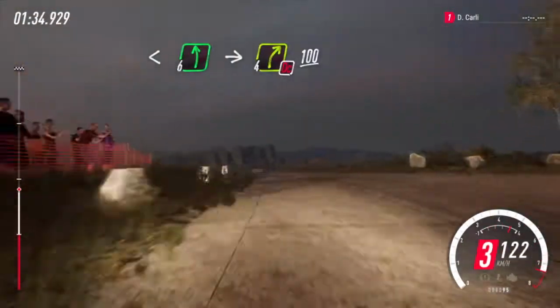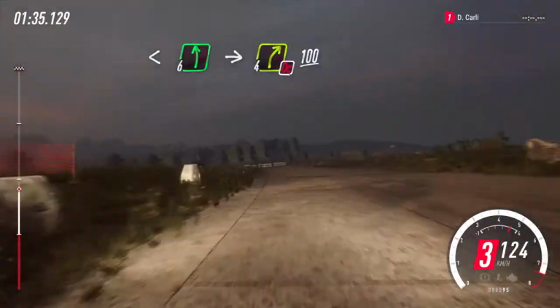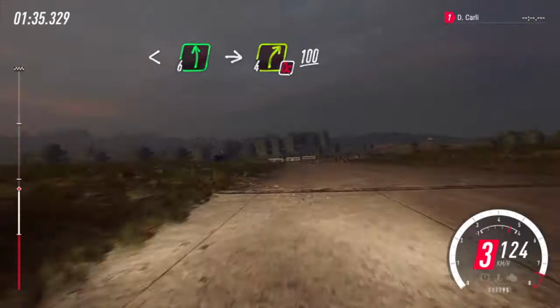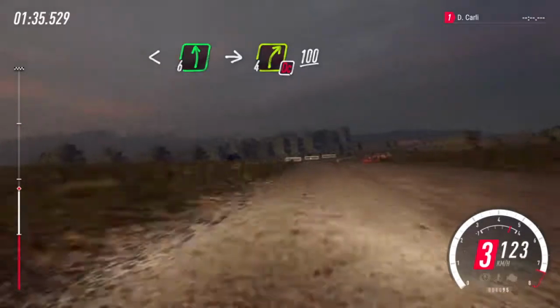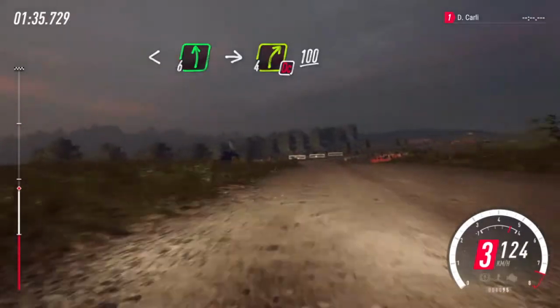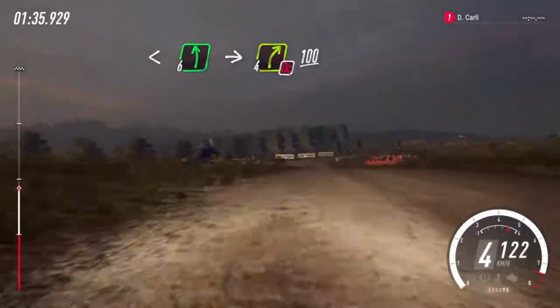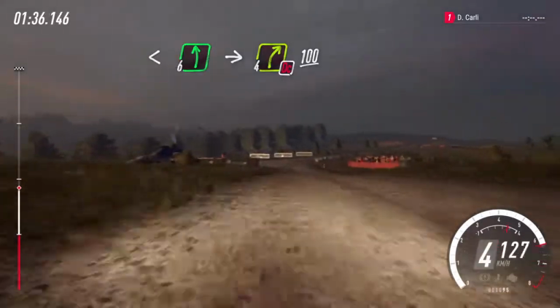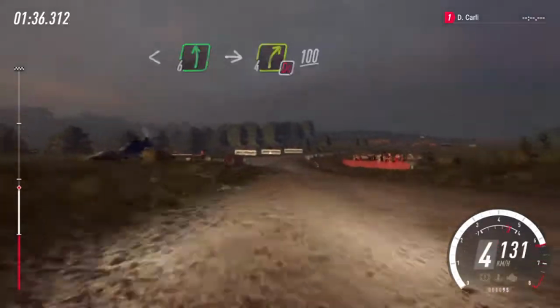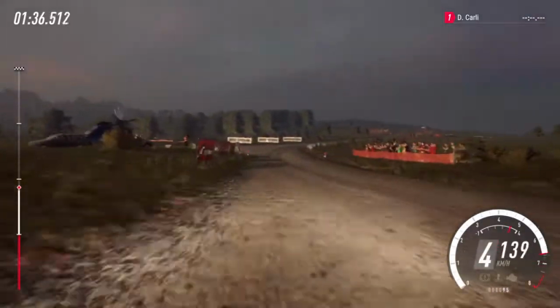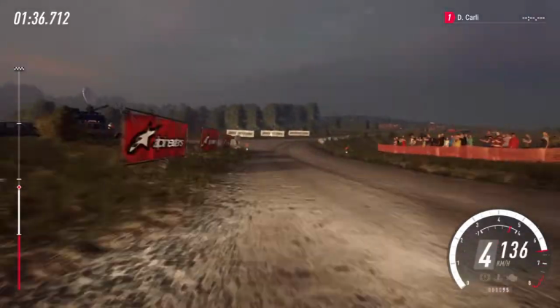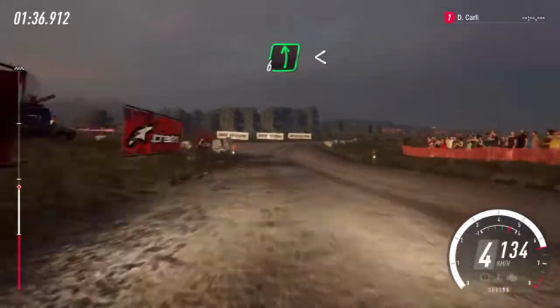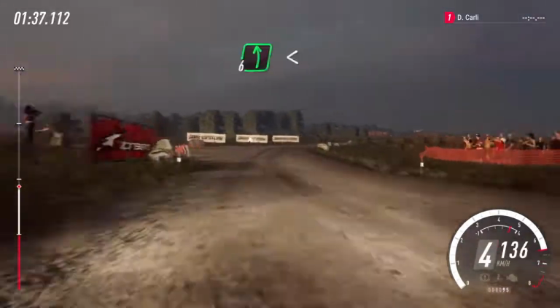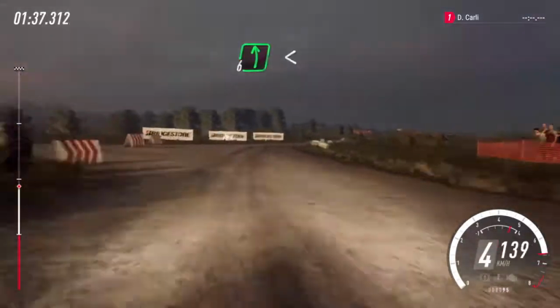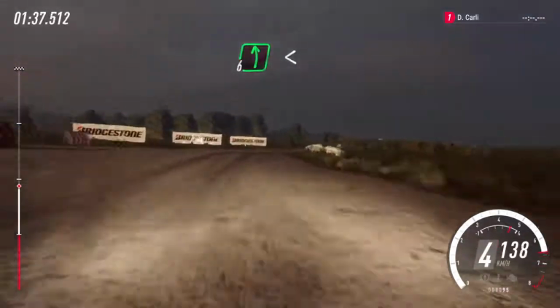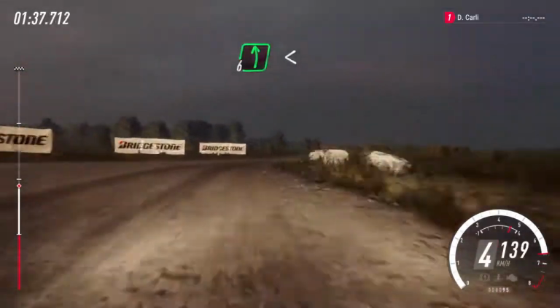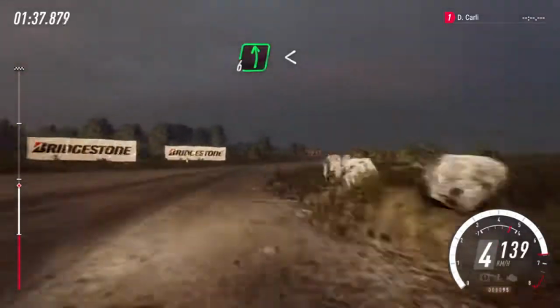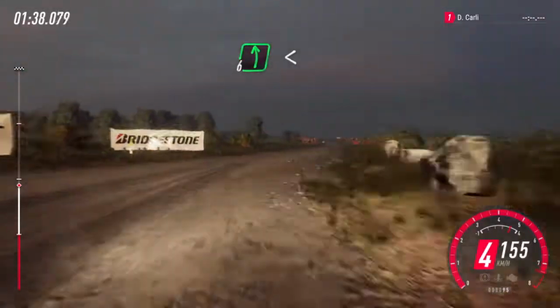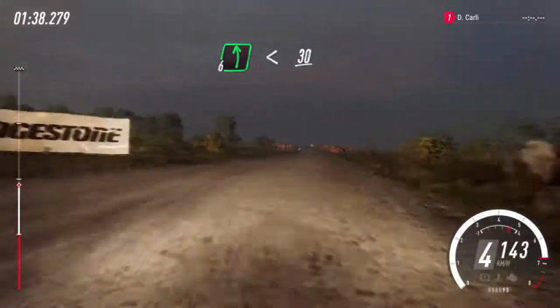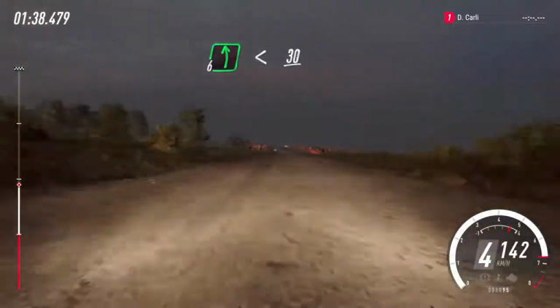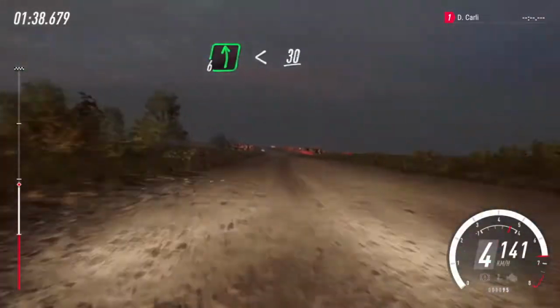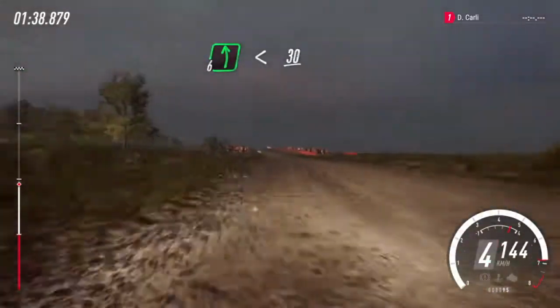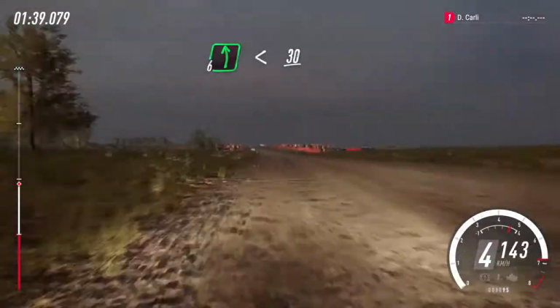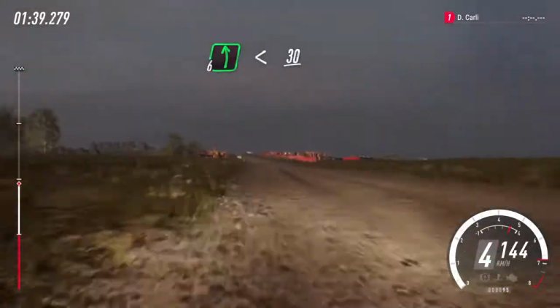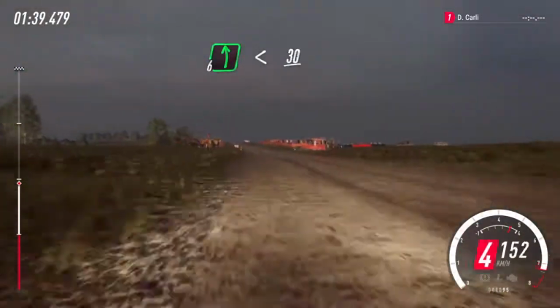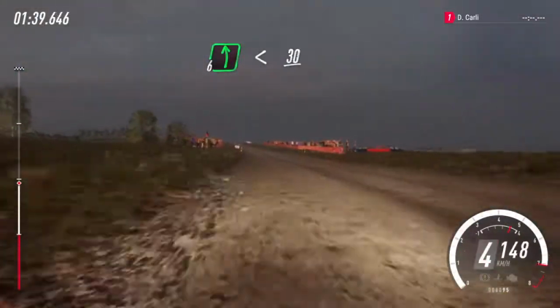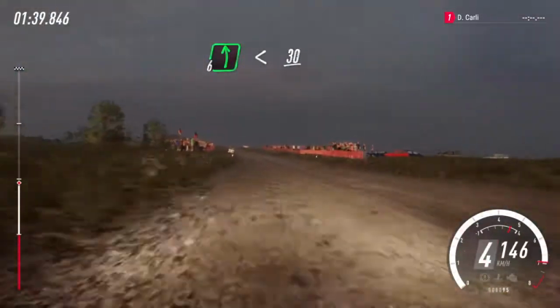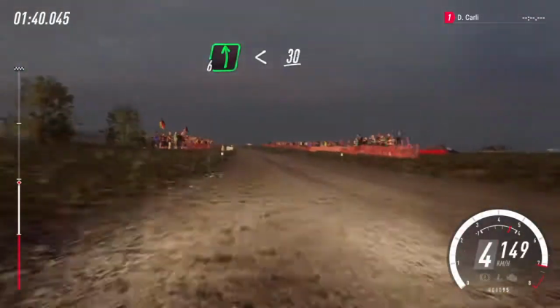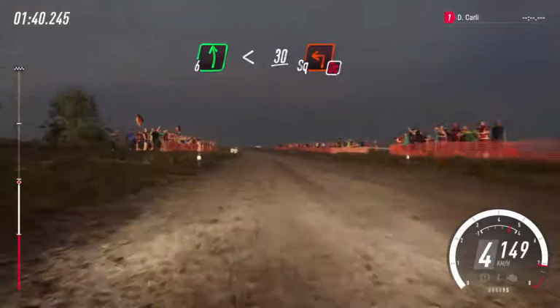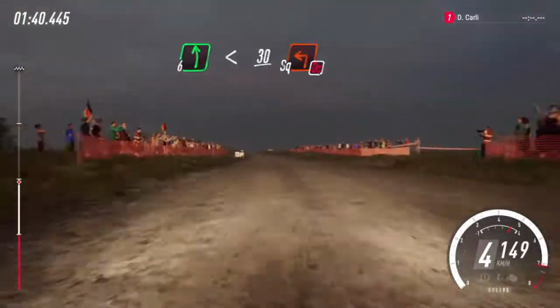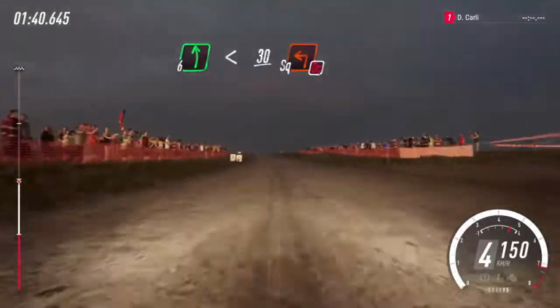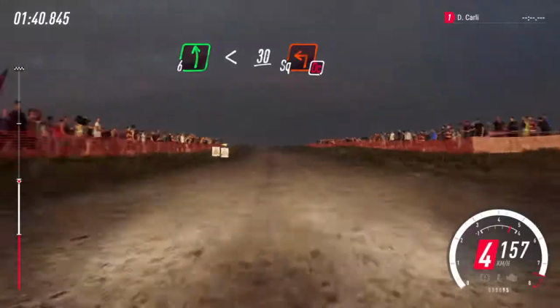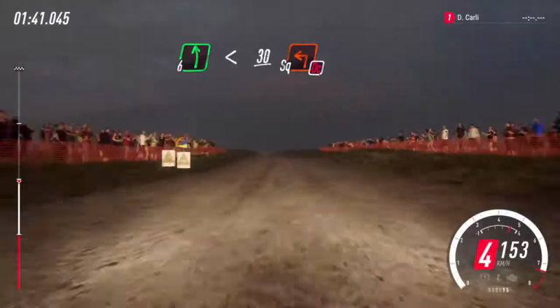100, 6 left, open, slow, 30. Crest into turn, square left, don't cut.